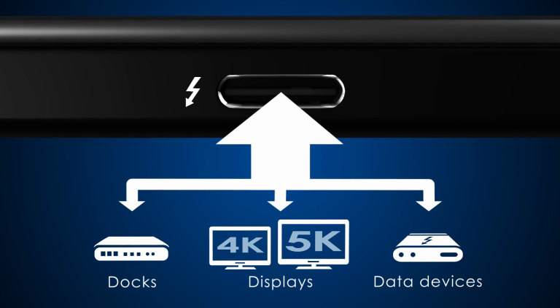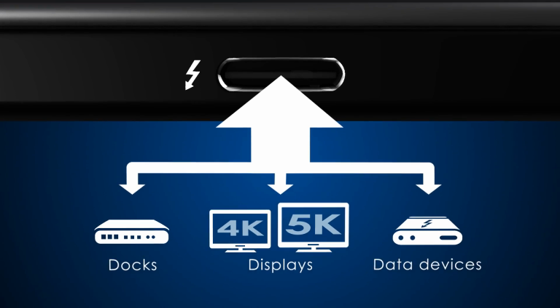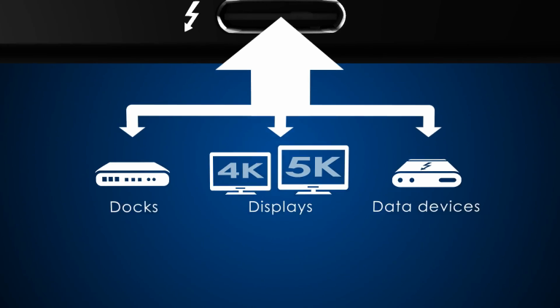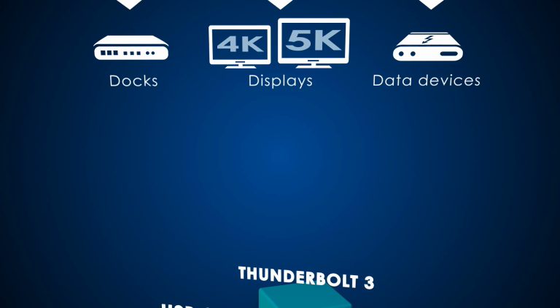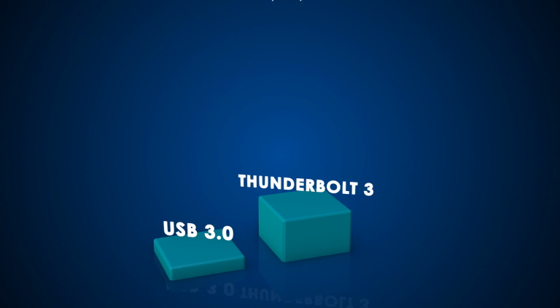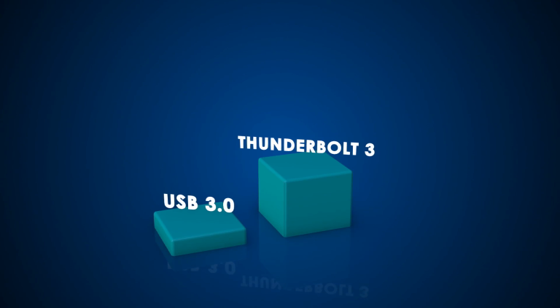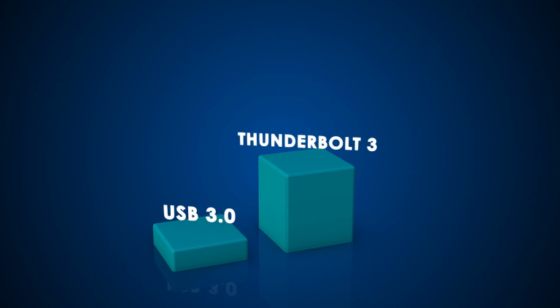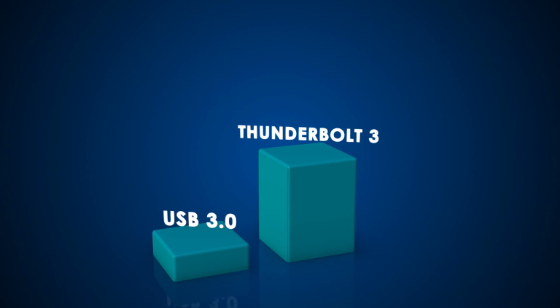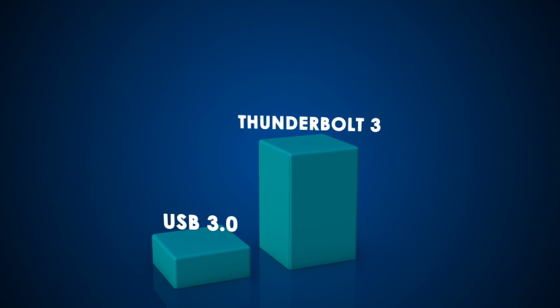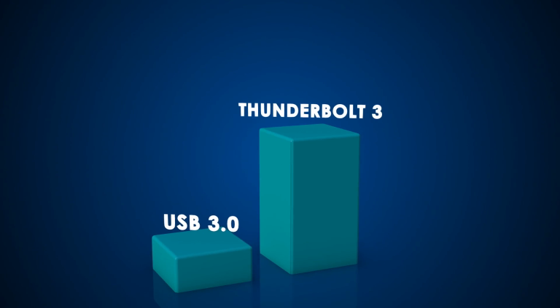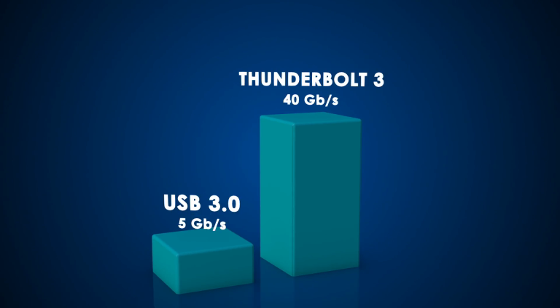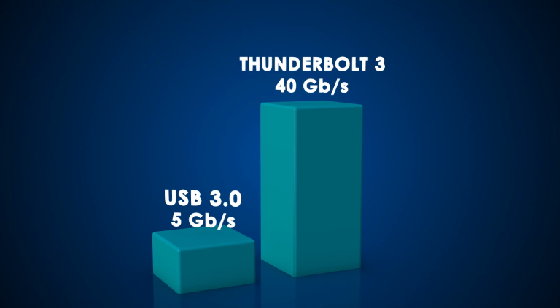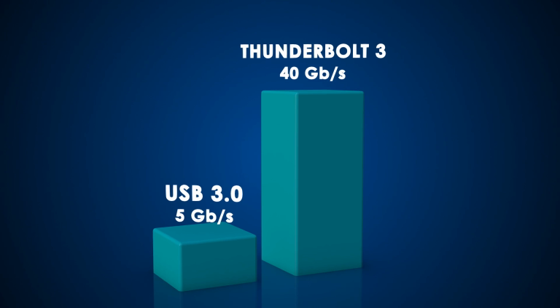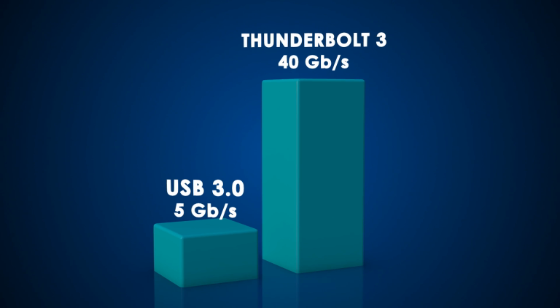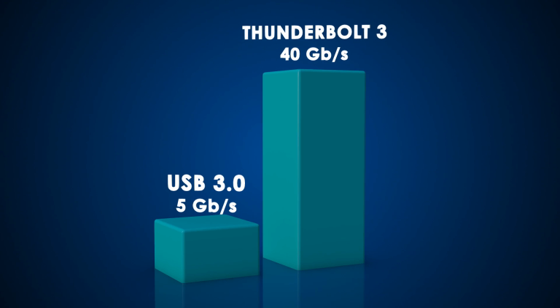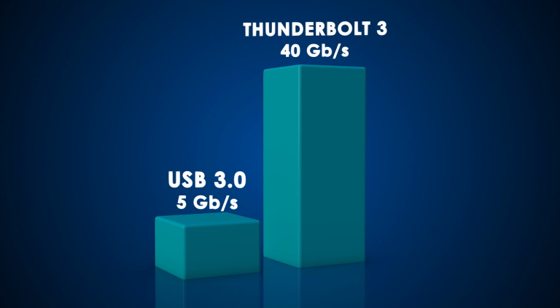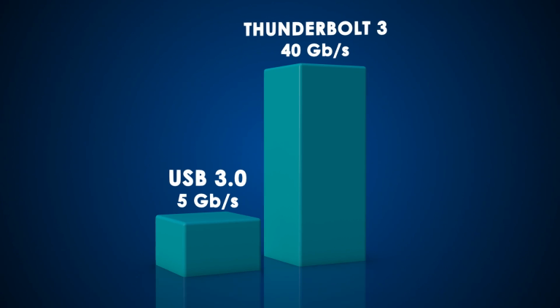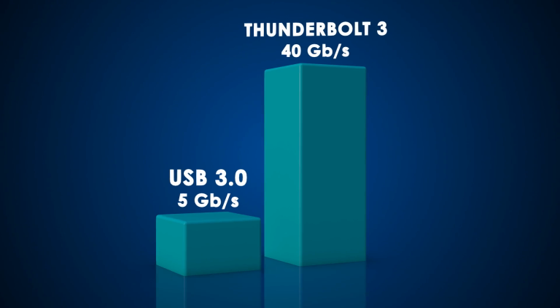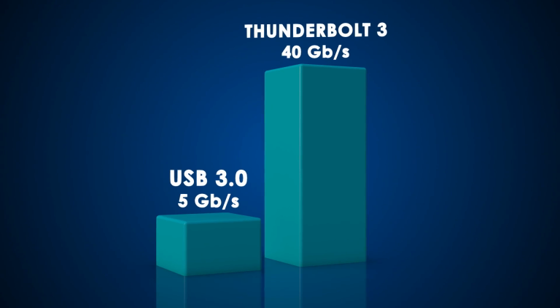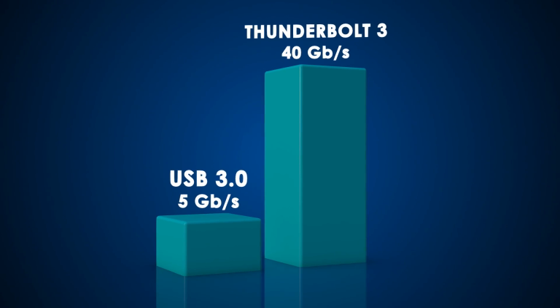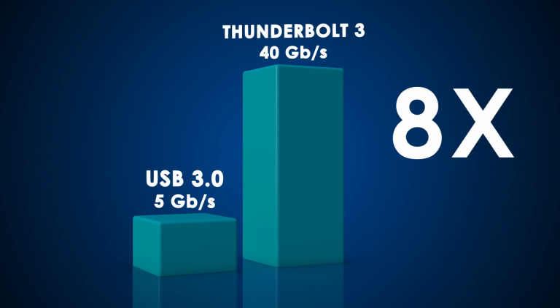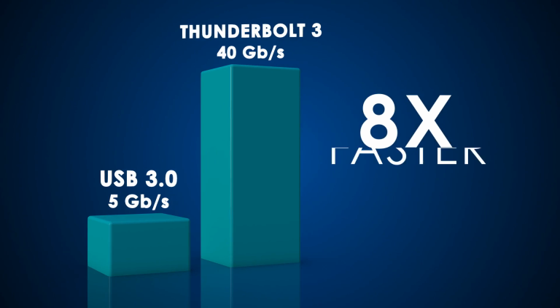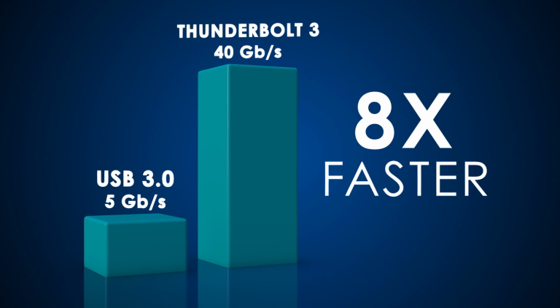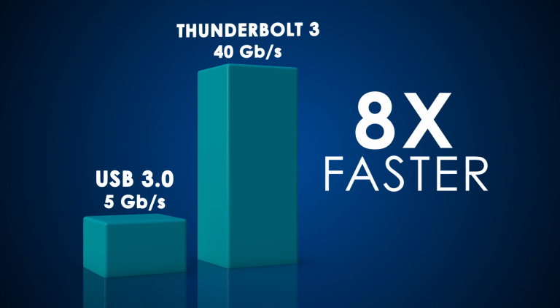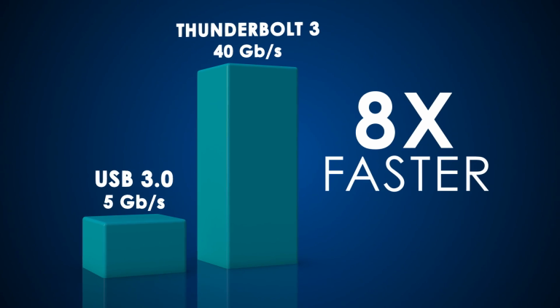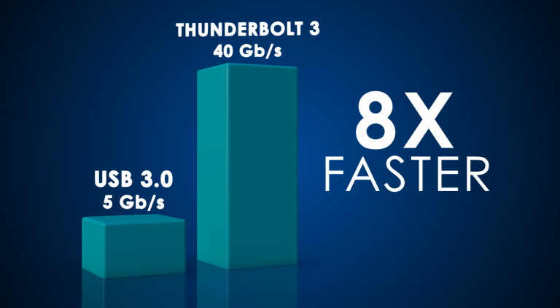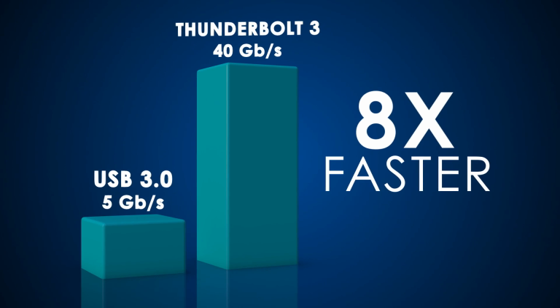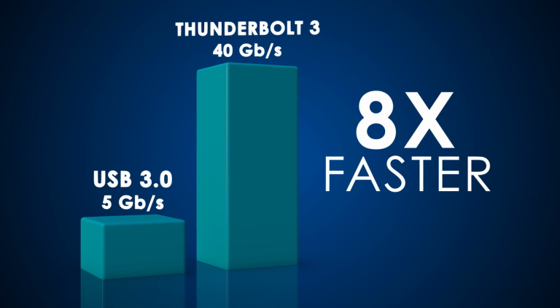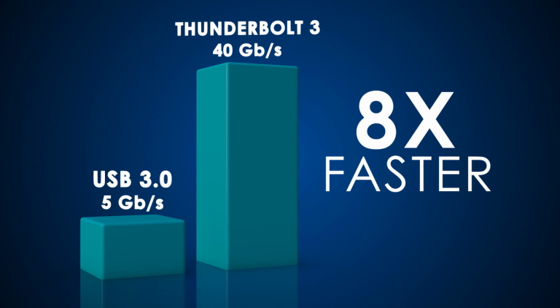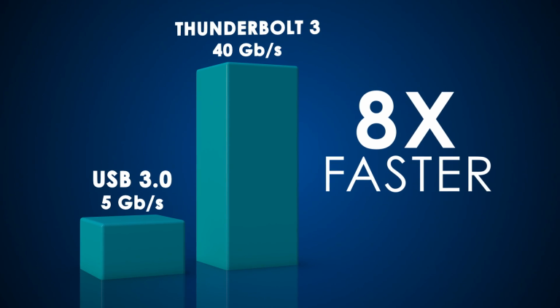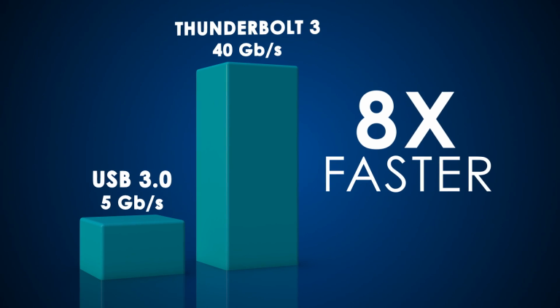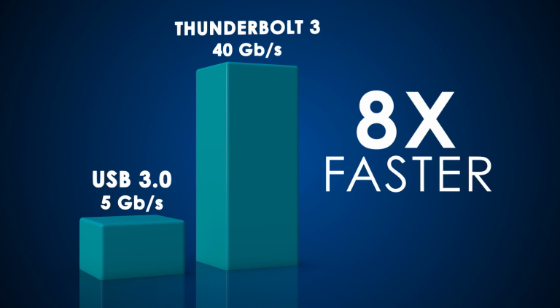Enjoy superhero speed. At 40 gigabits per second, it's the fastest port available on a computer today.